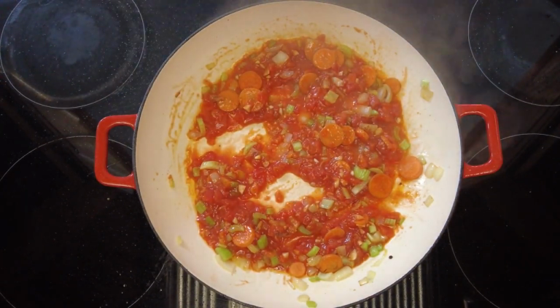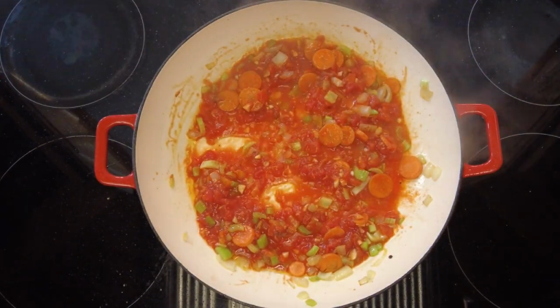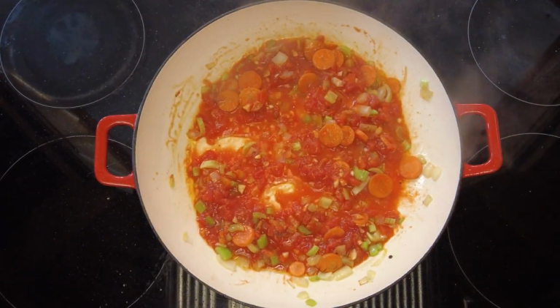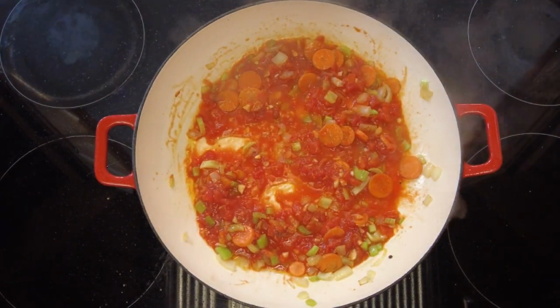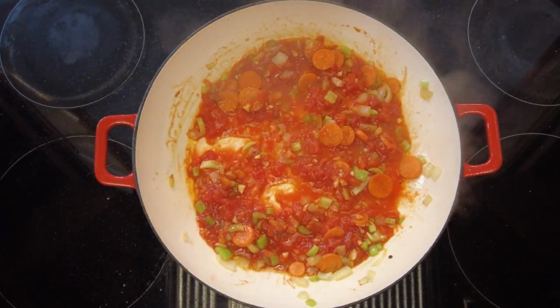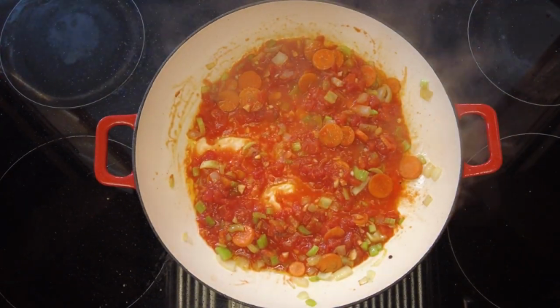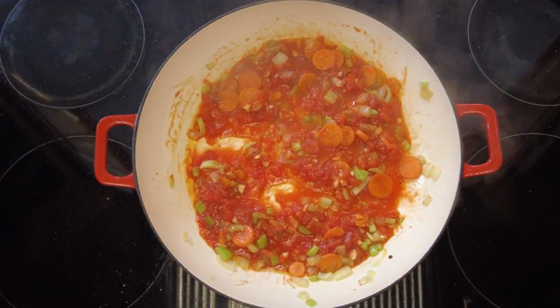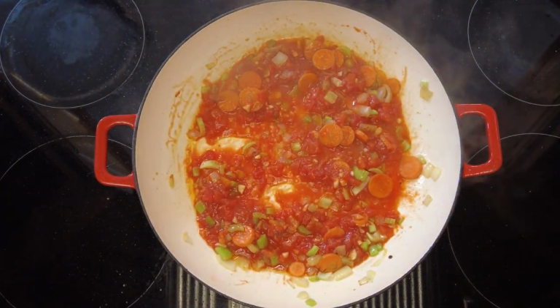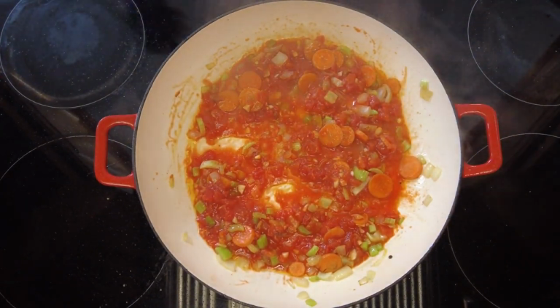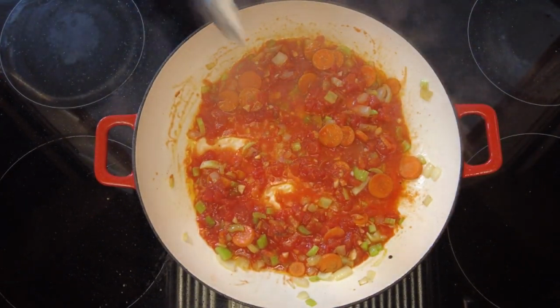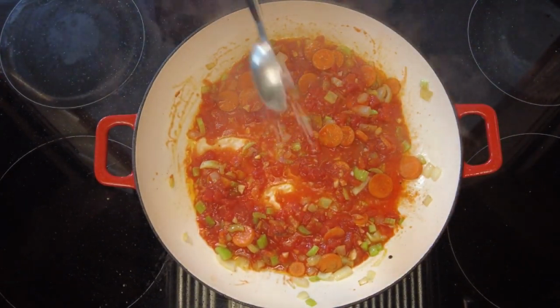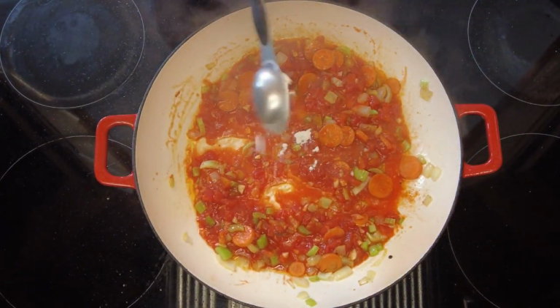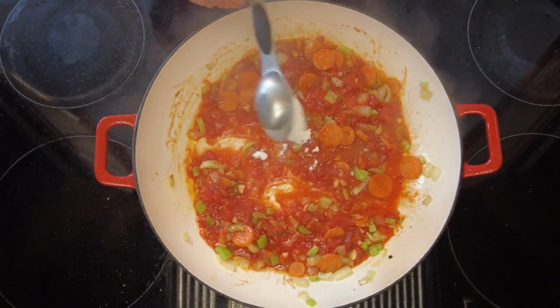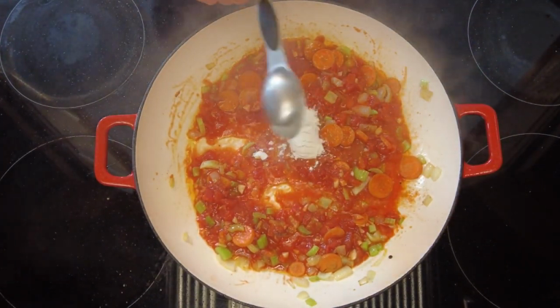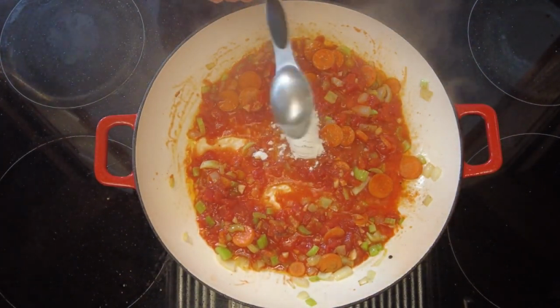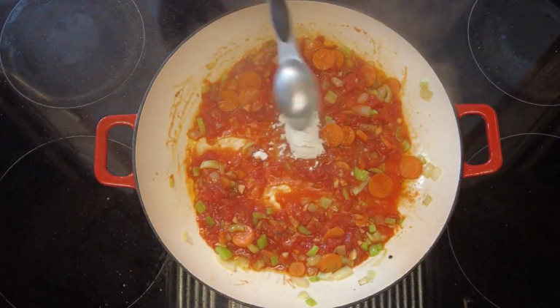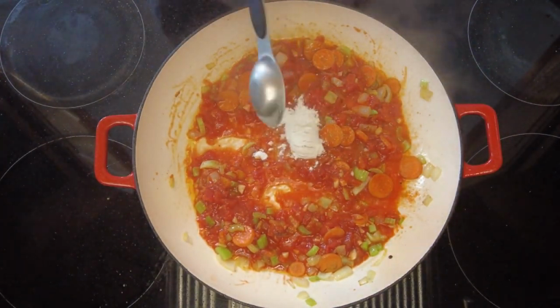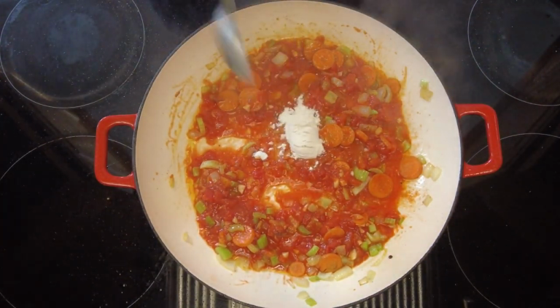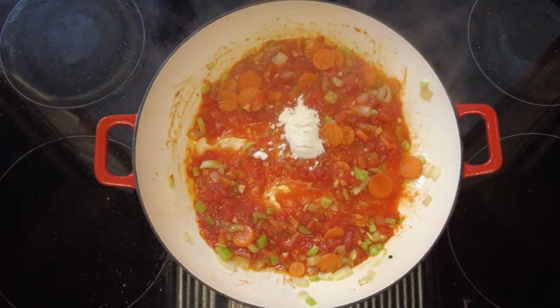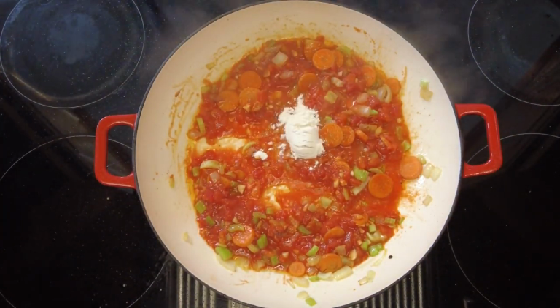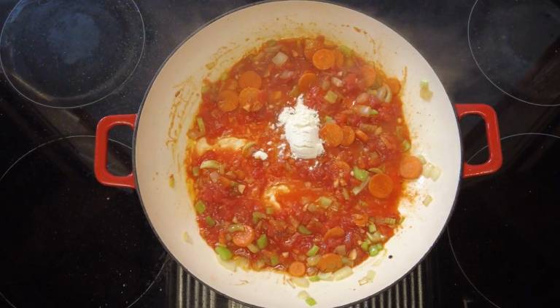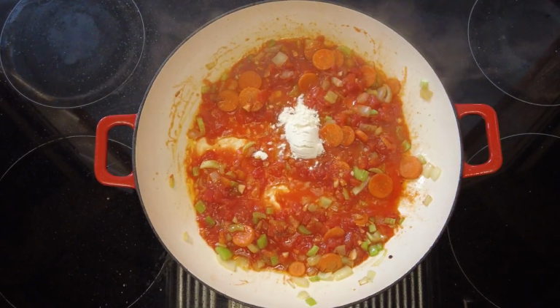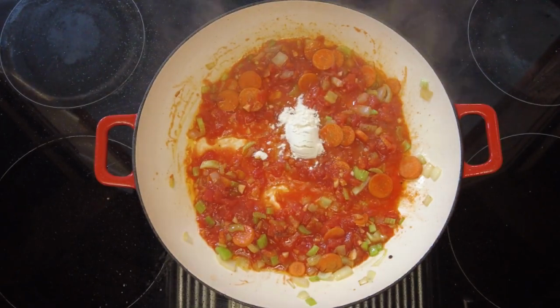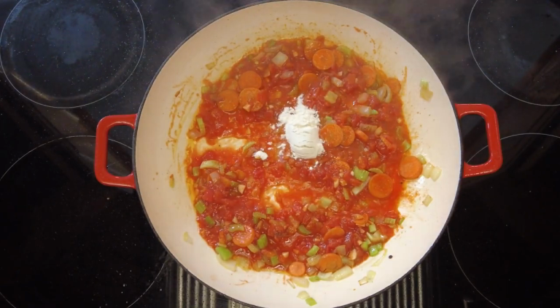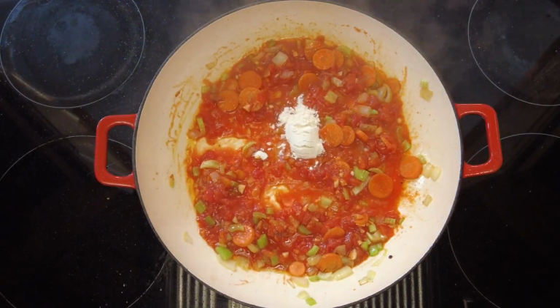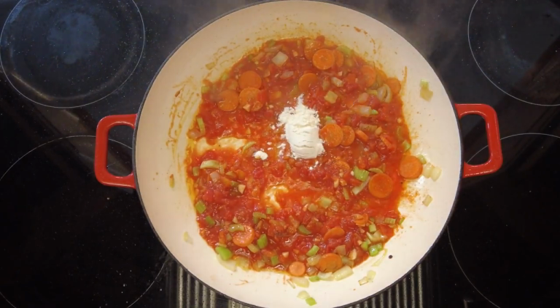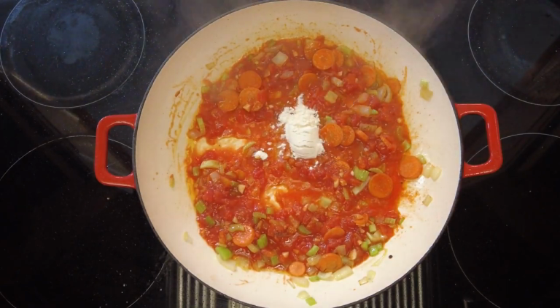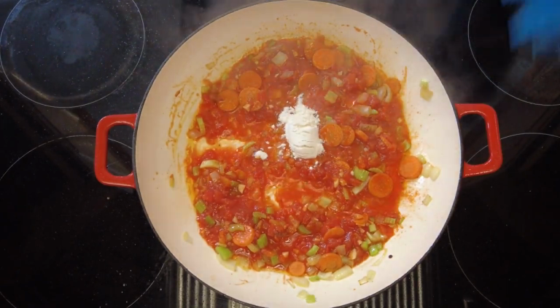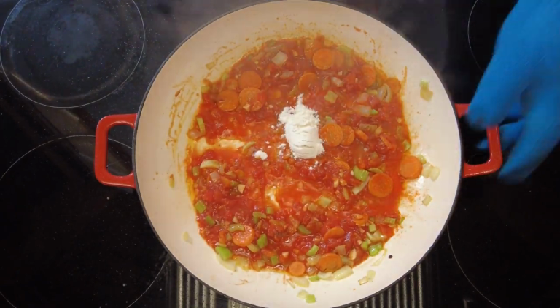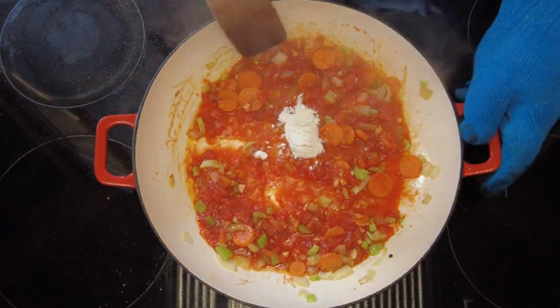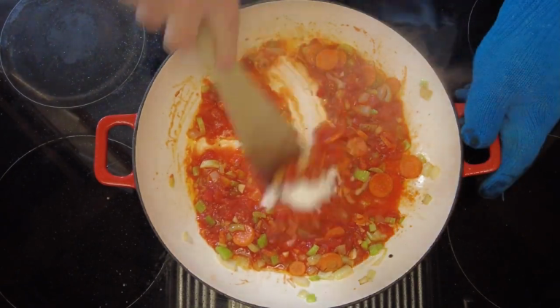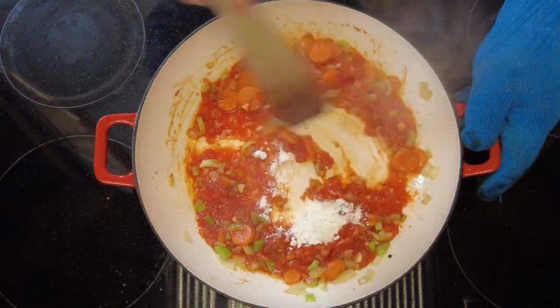Now to this we're going to add one tablespoon of plain flour and we're going to cook that for a further two minutes.